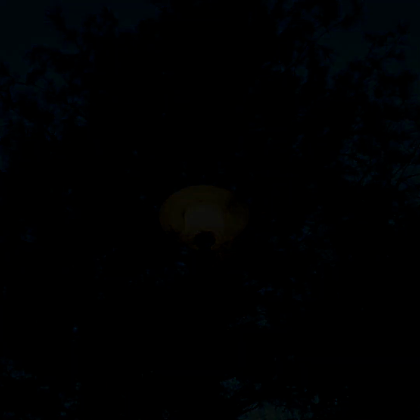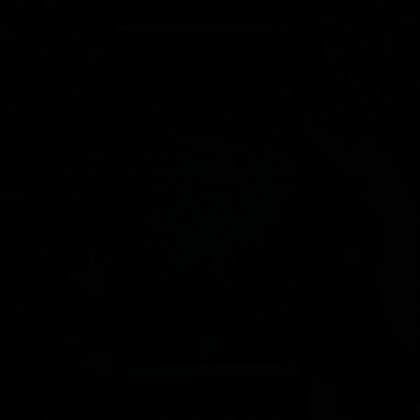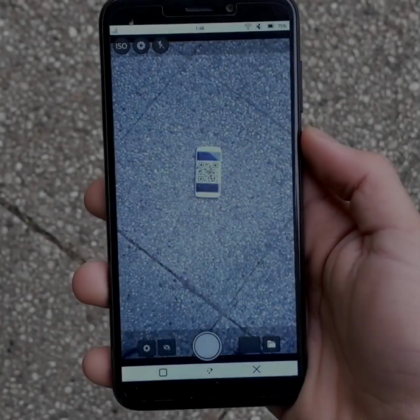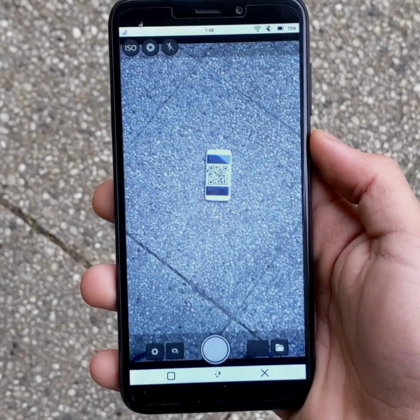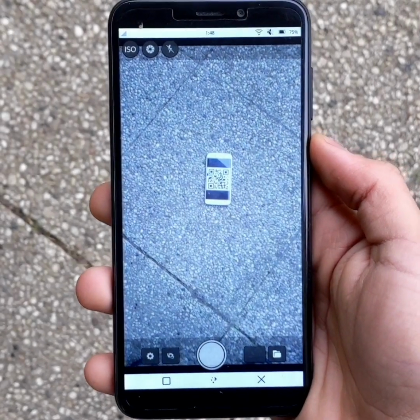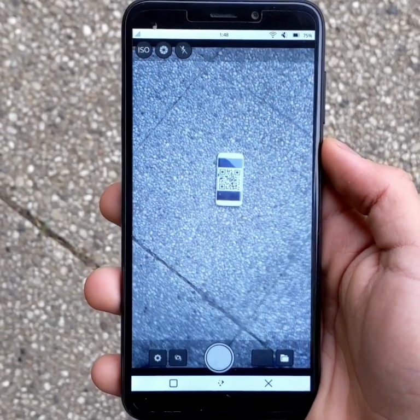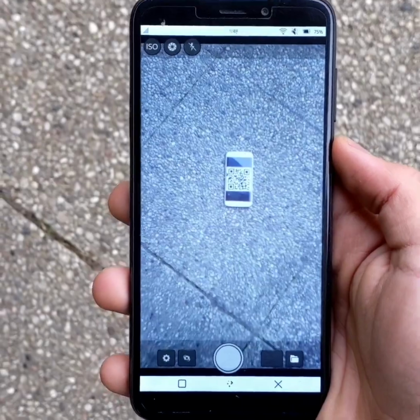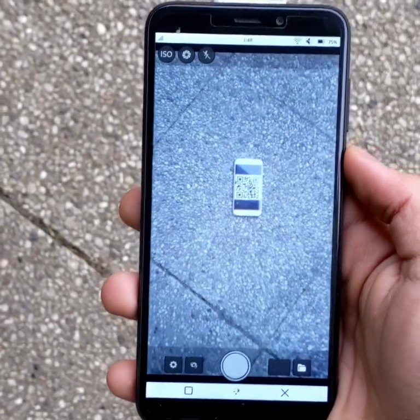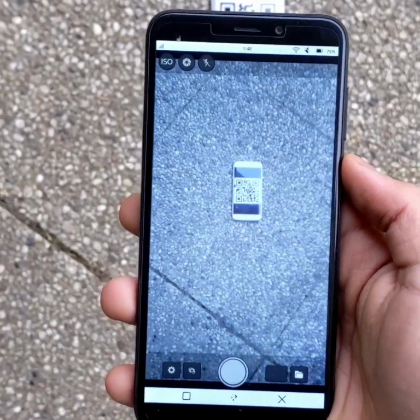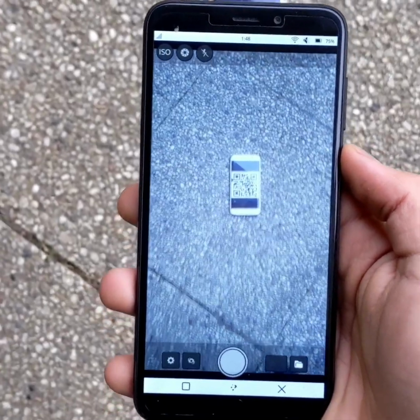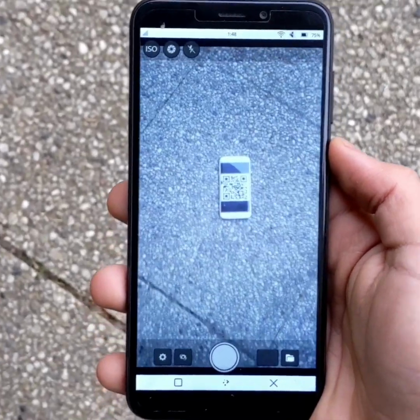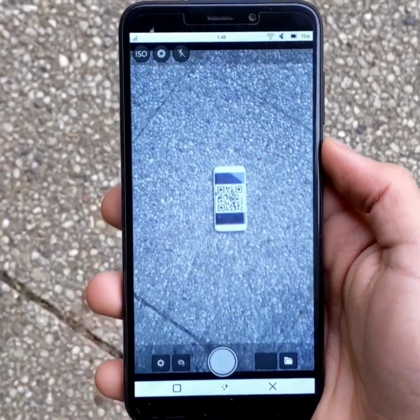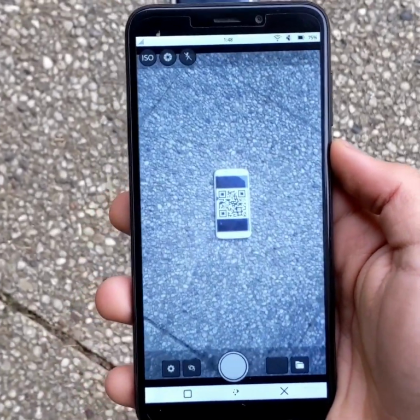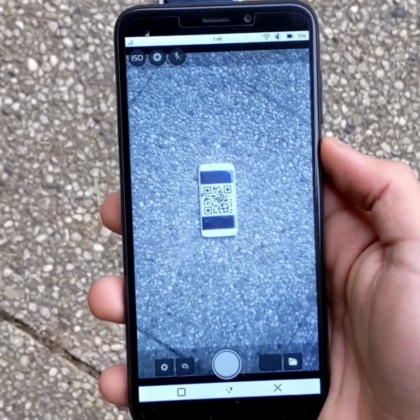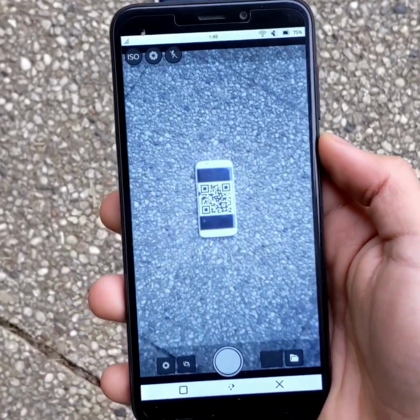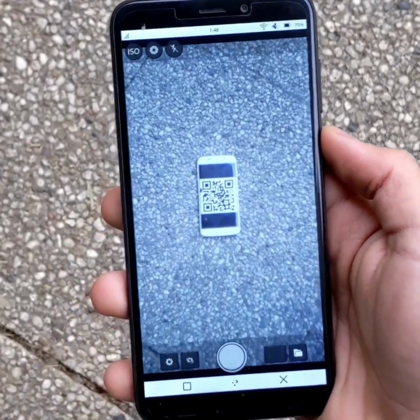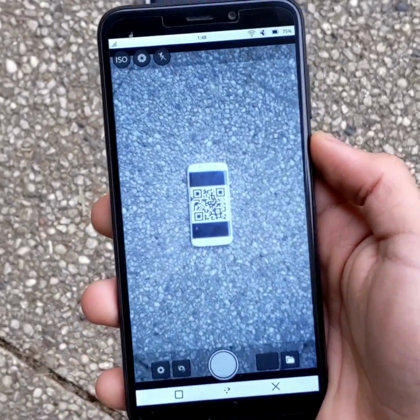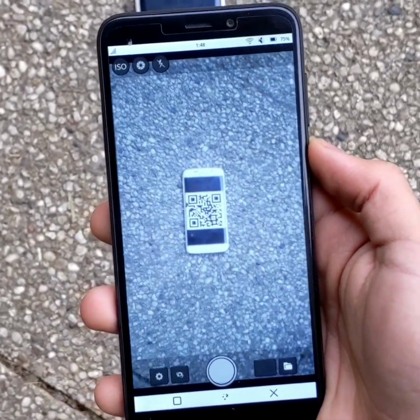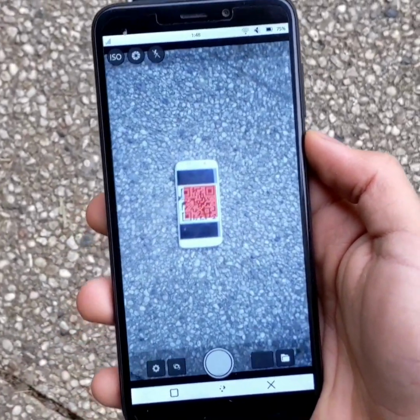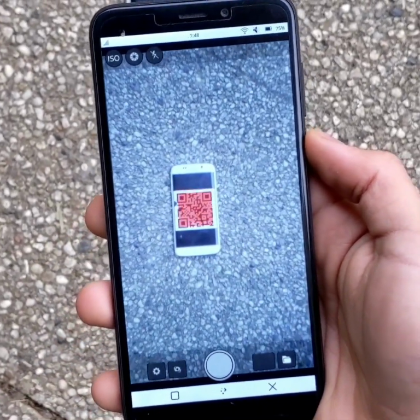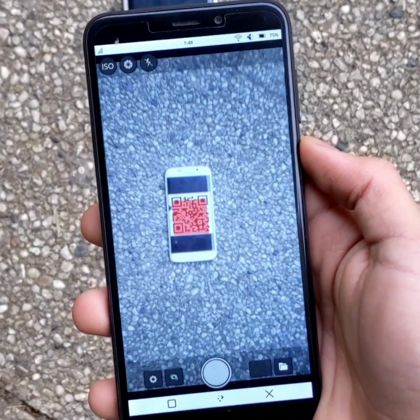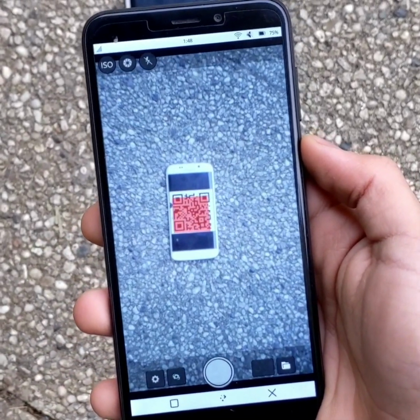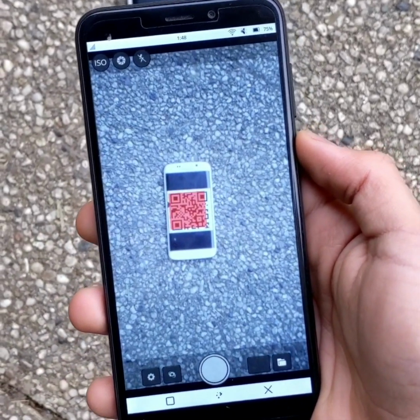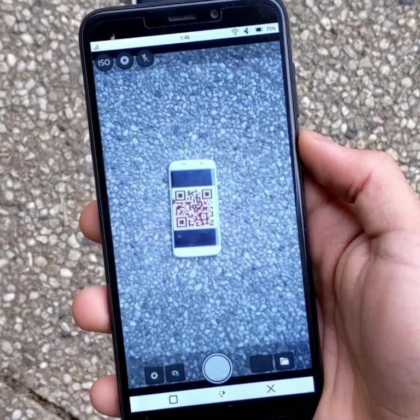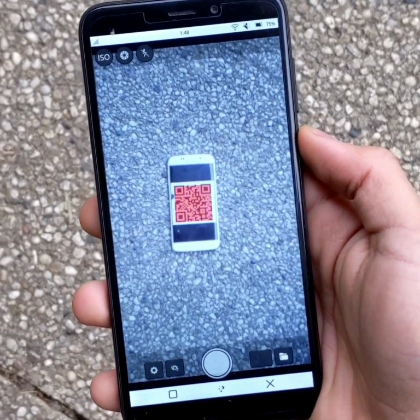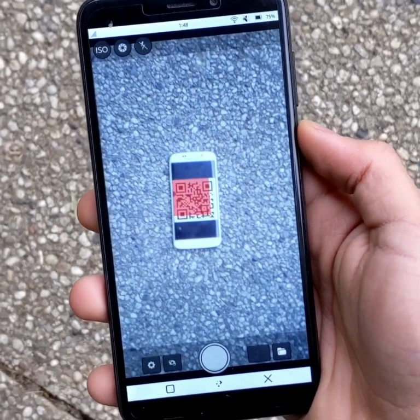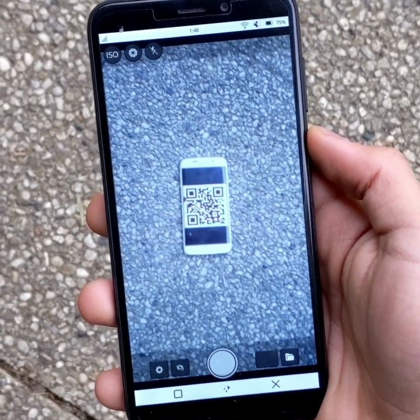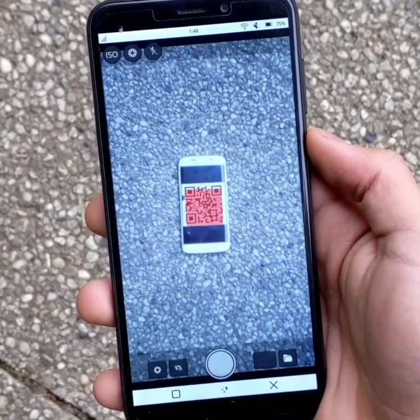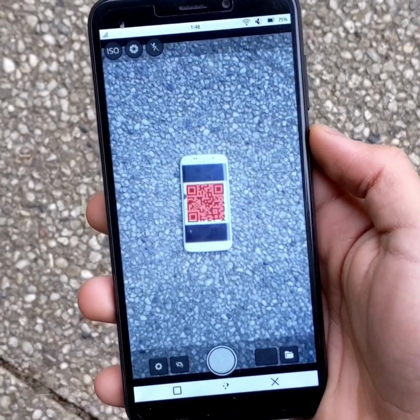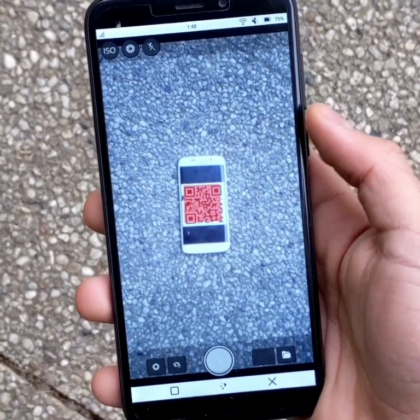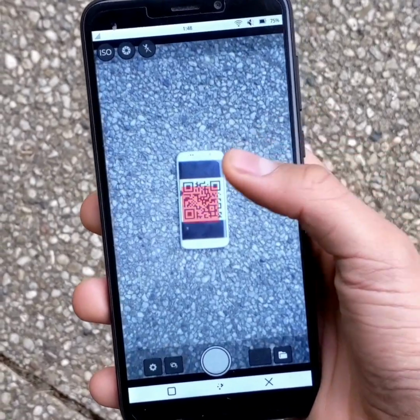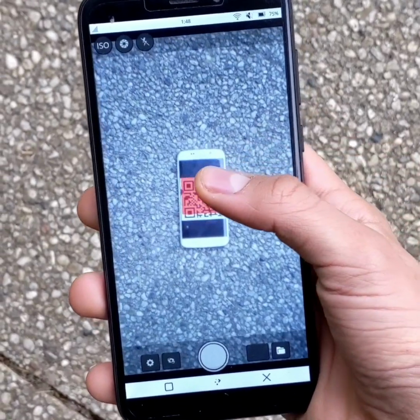You can also scan QR codes very easily, with Megapixels automatically detecting them, provided you are connected to the internet.